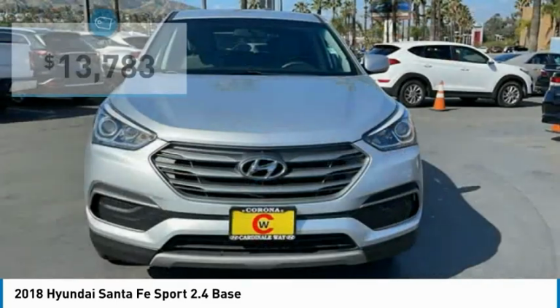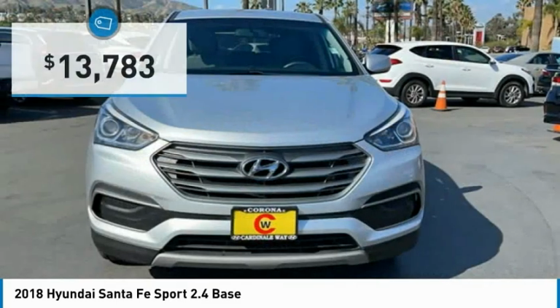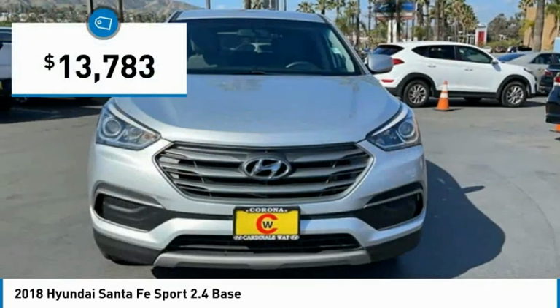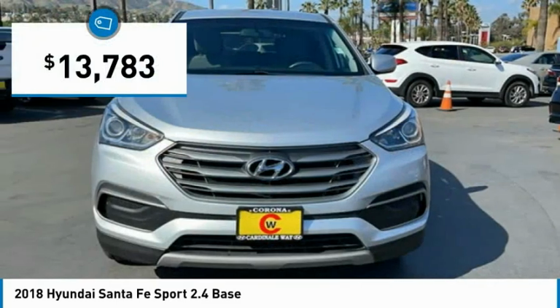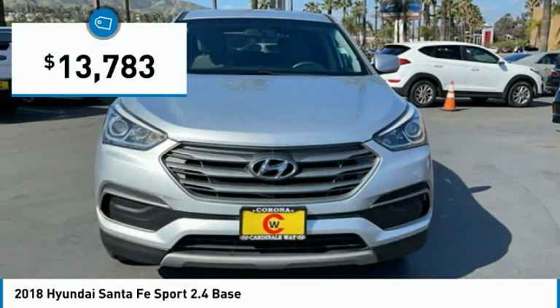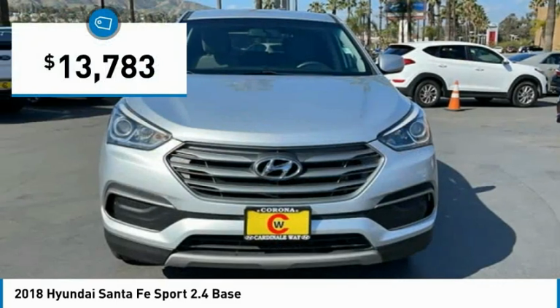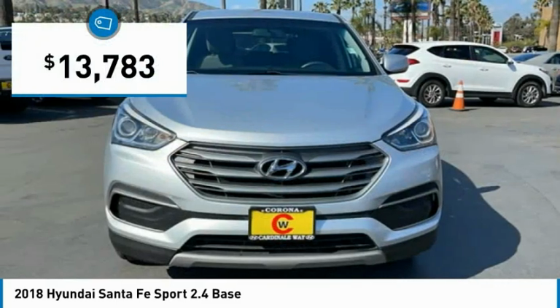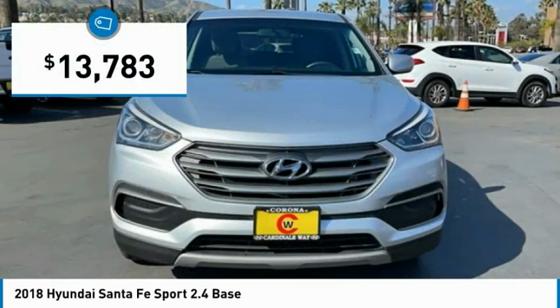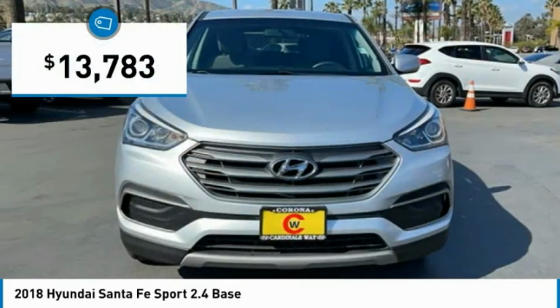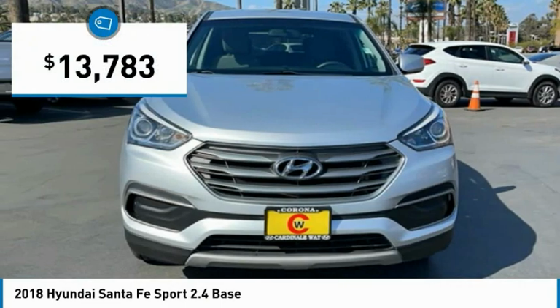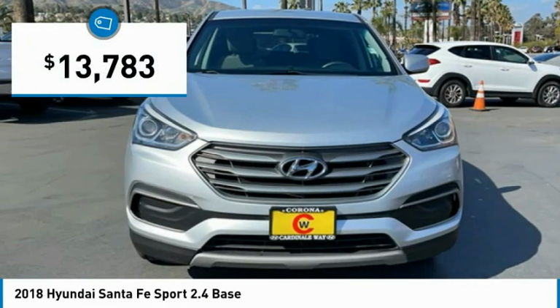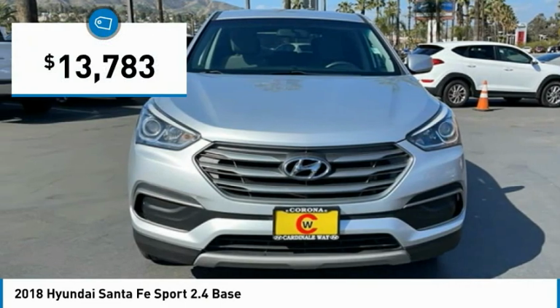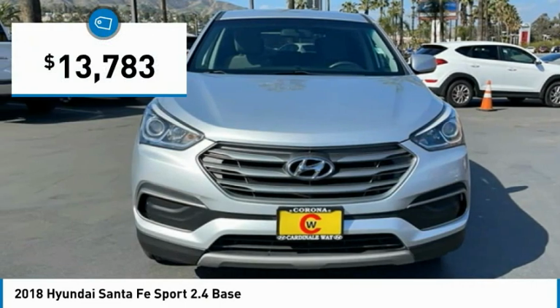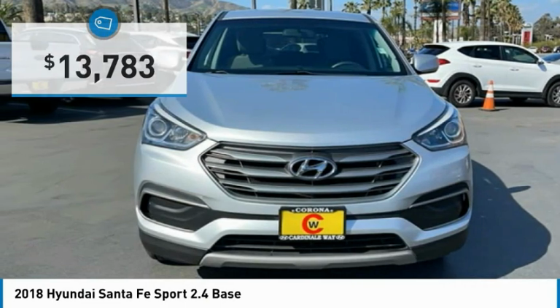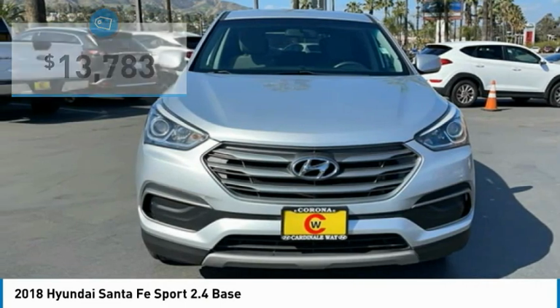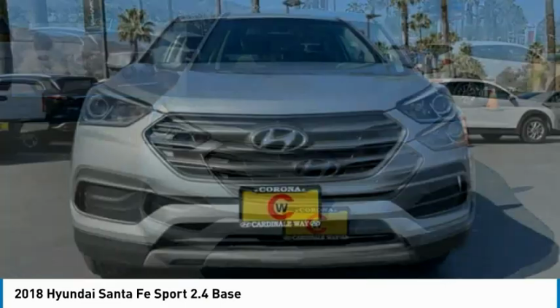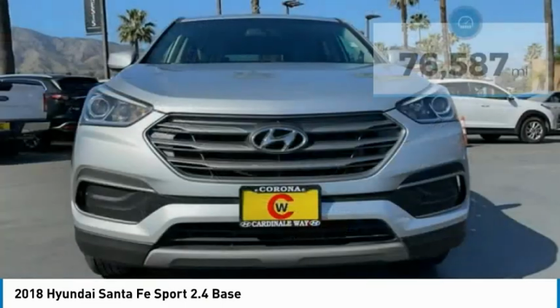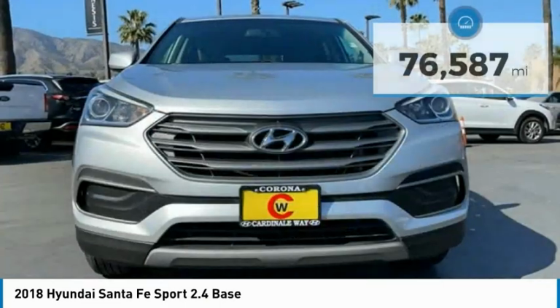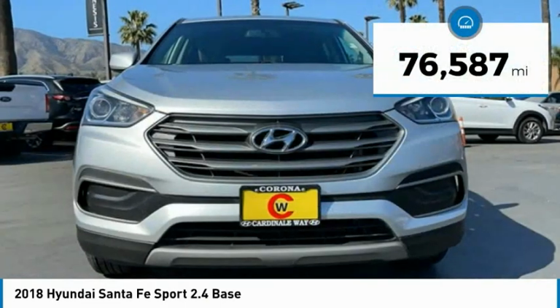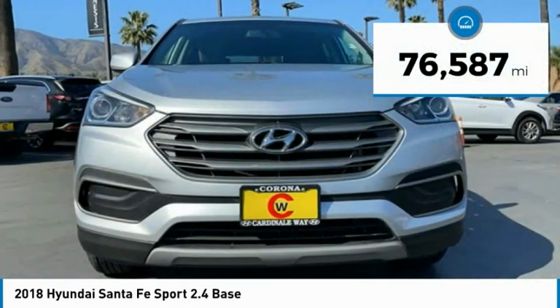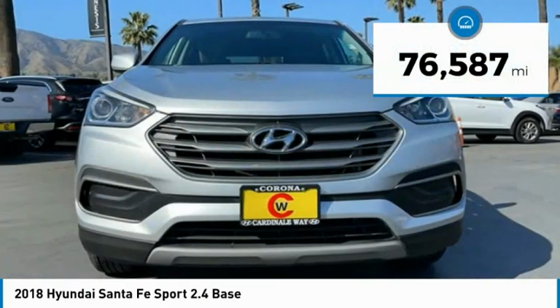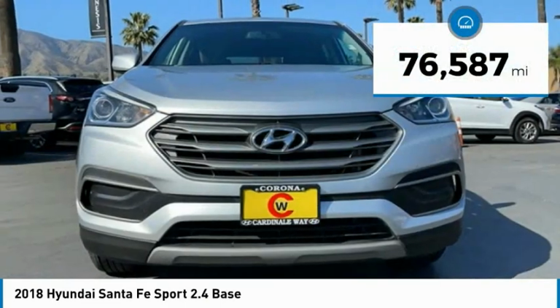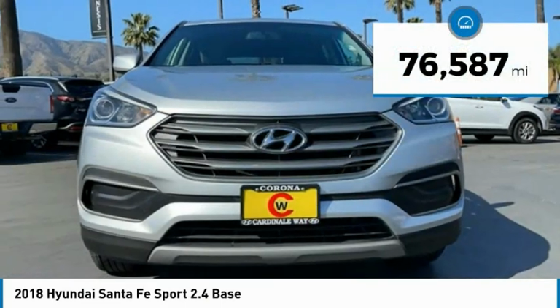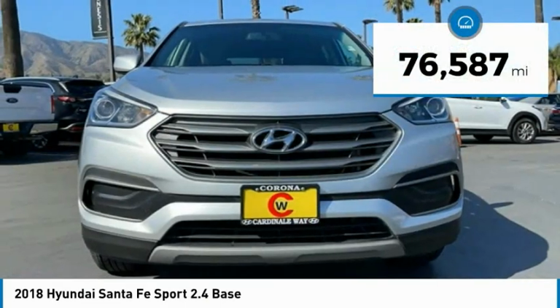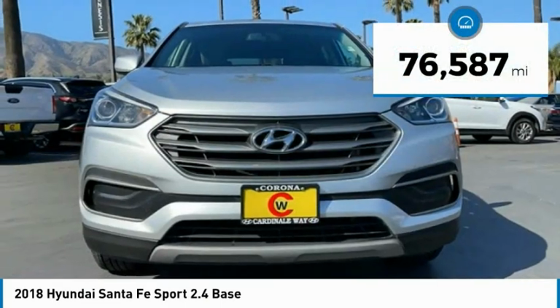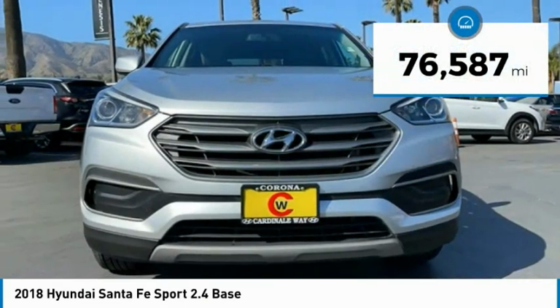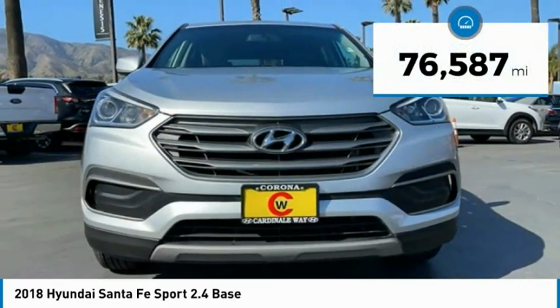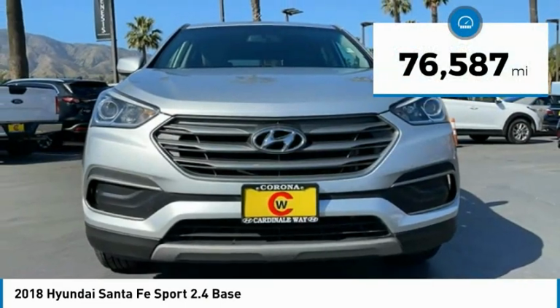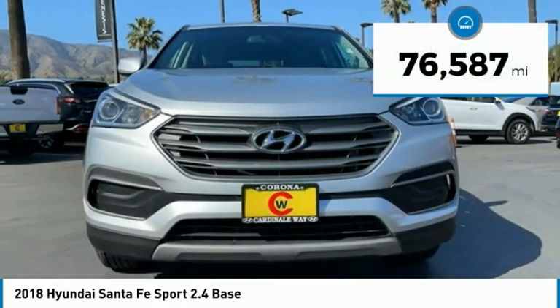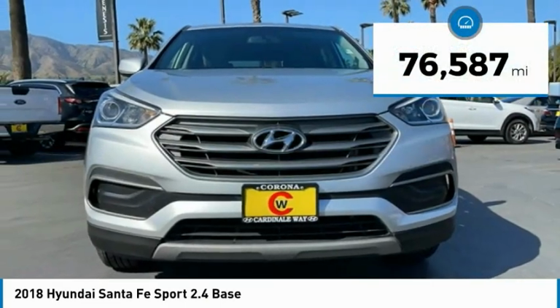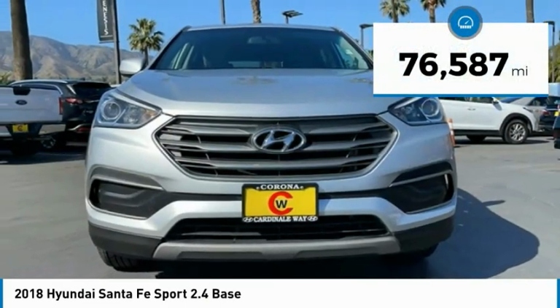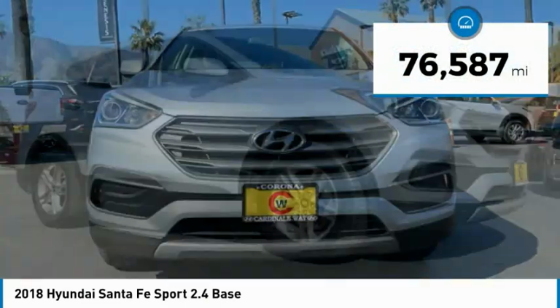And is priced below $15,000. This vehicle has less than 80,000 miles.